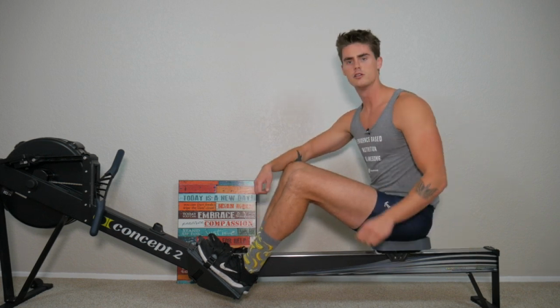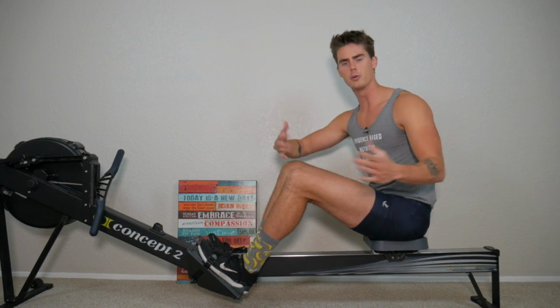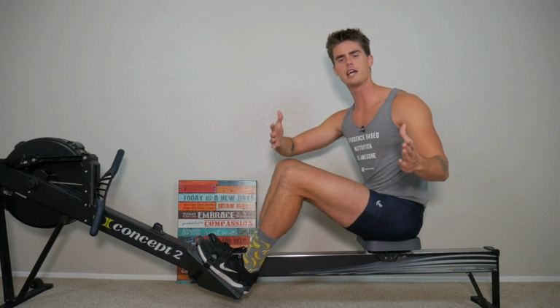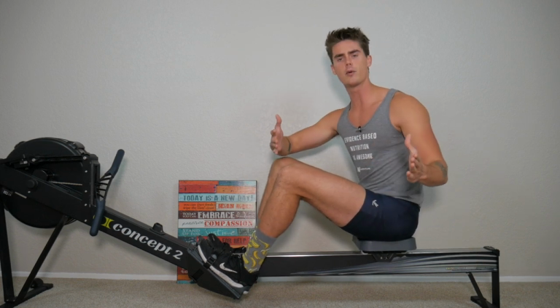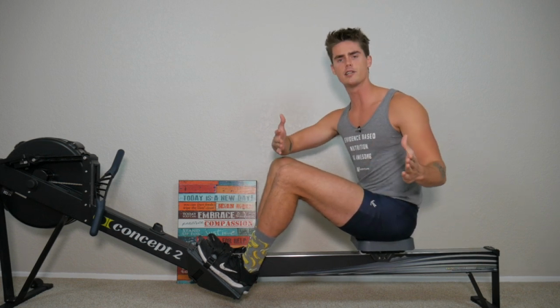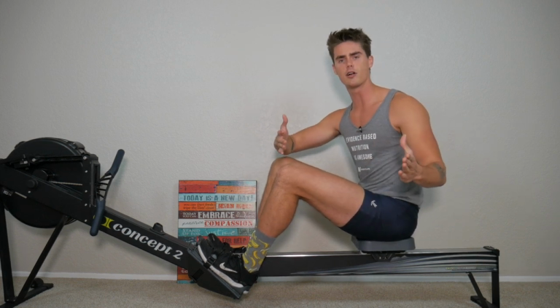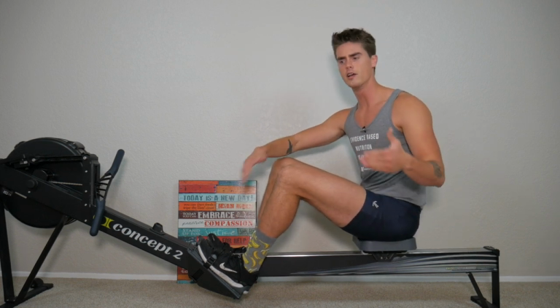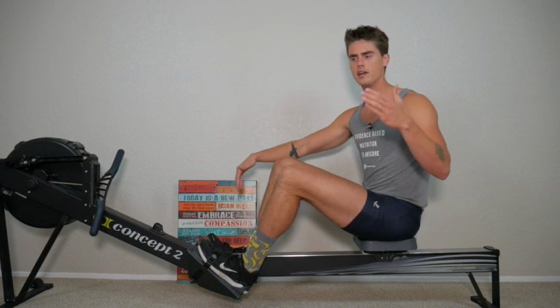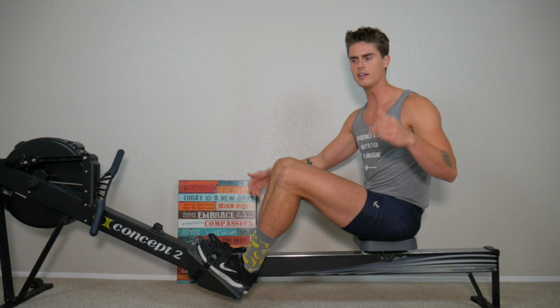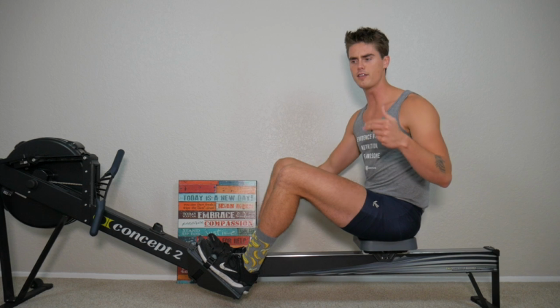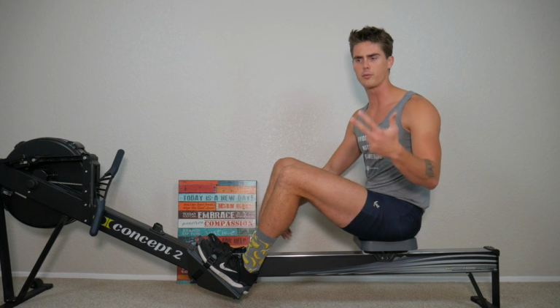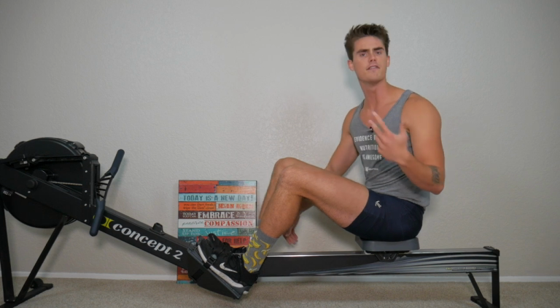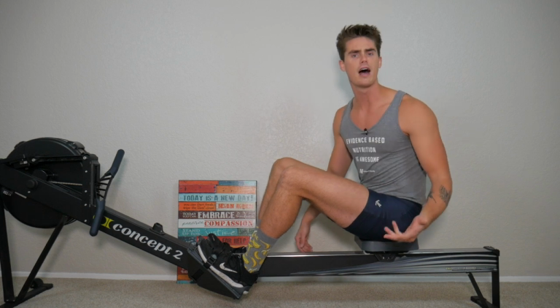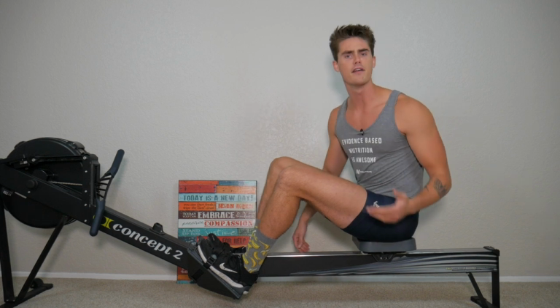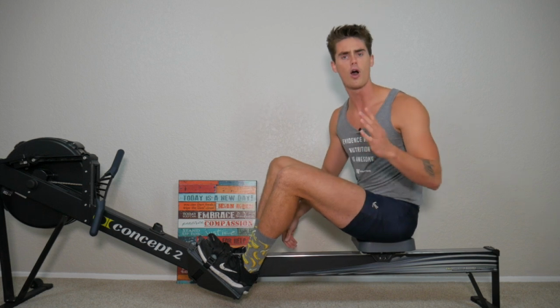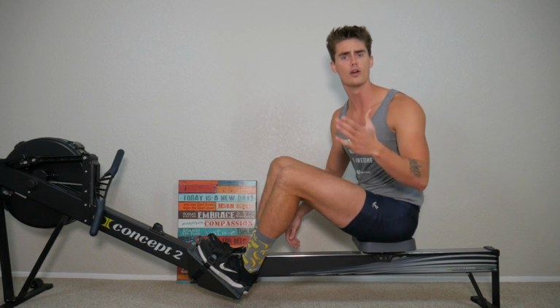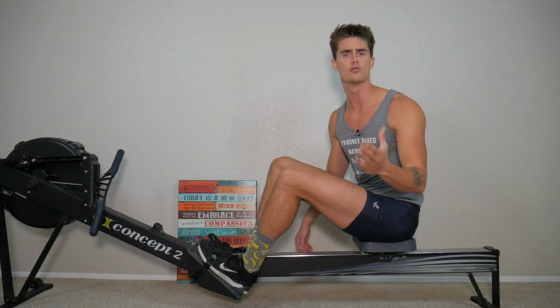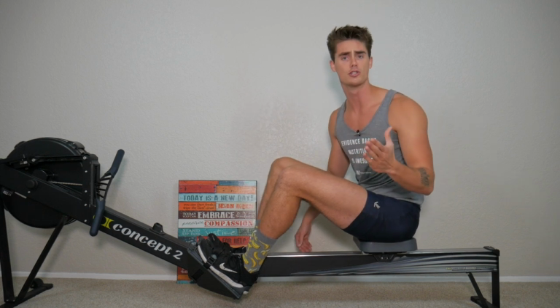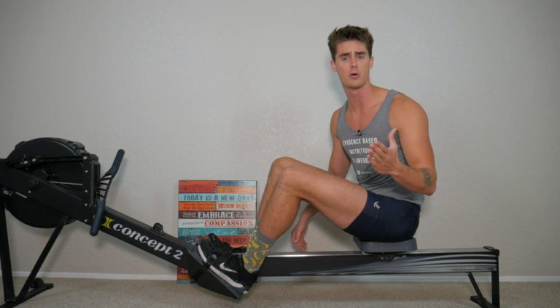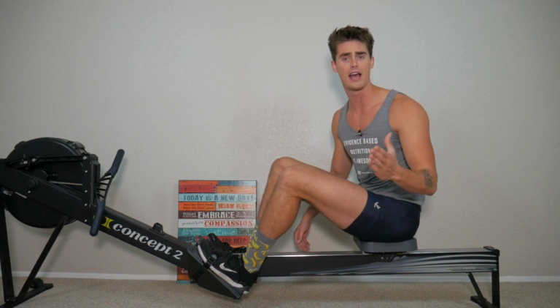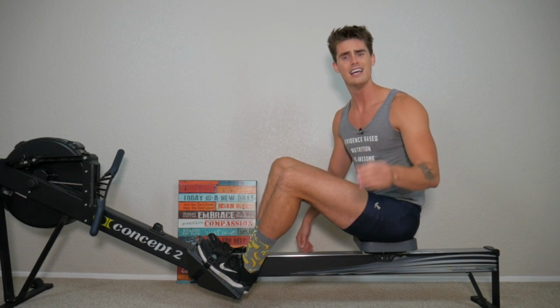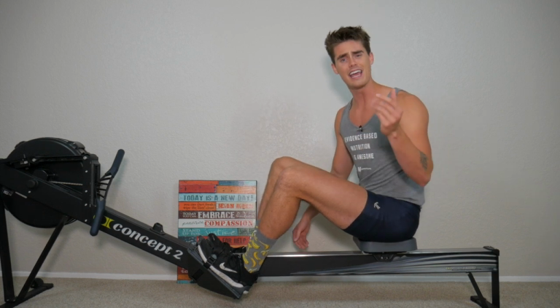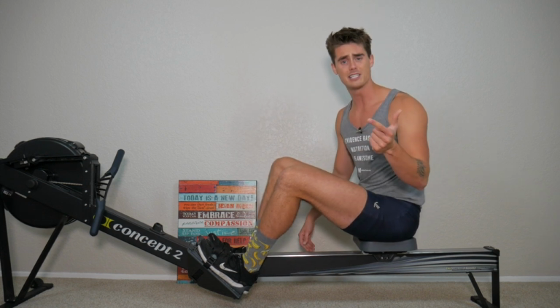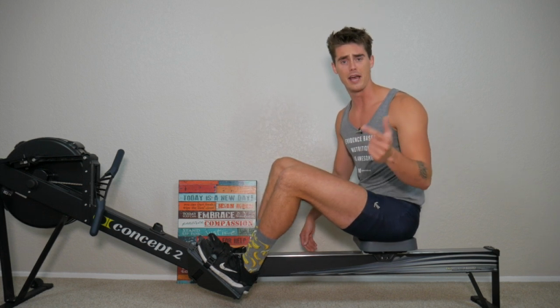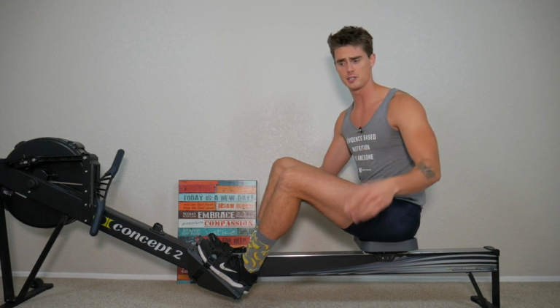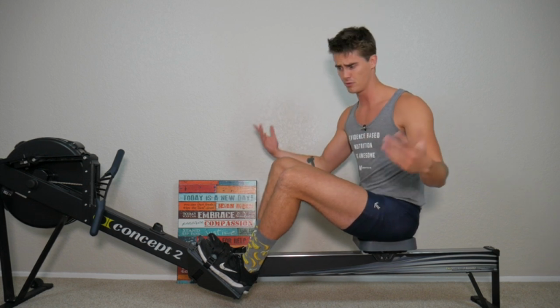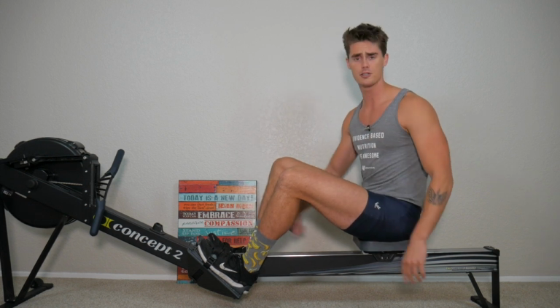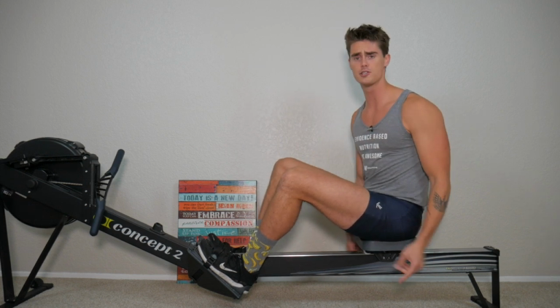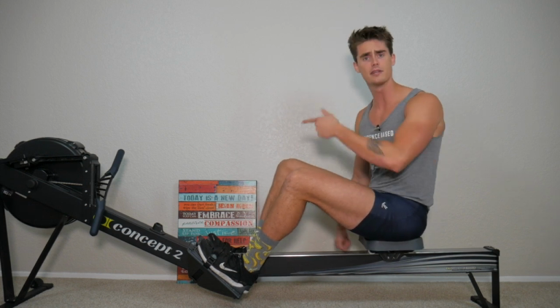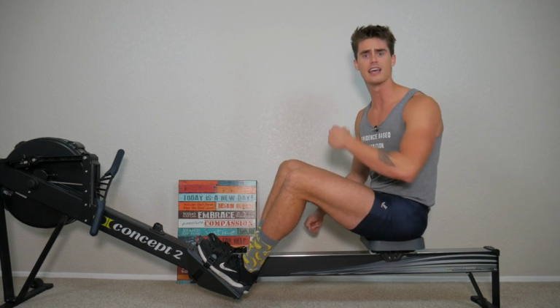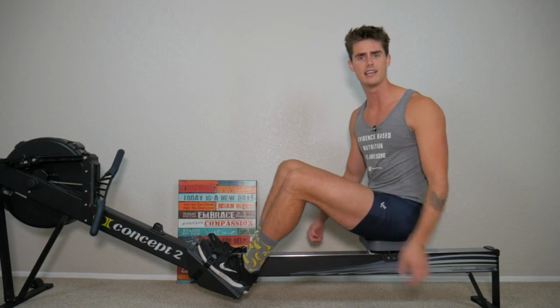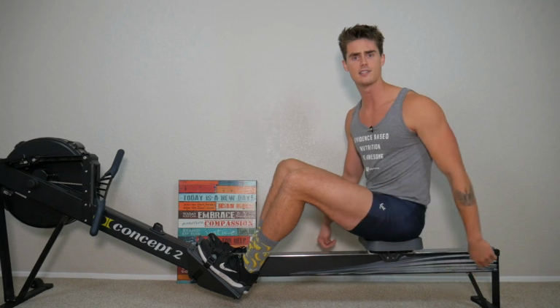So instead of a racing start, give the three to five hard strokes a try and get to pace. Here's what it looks like.